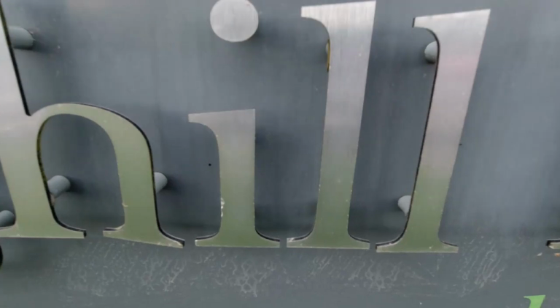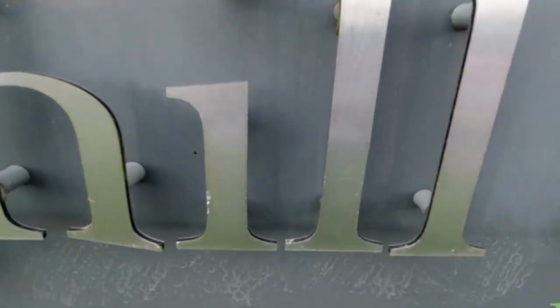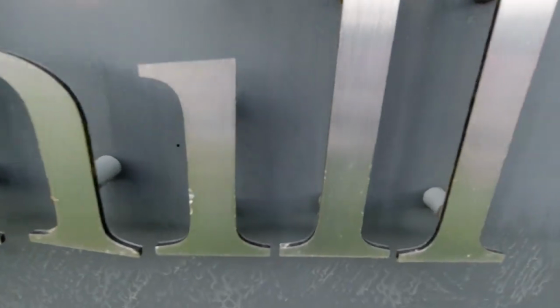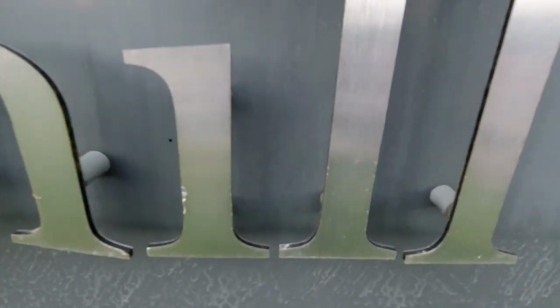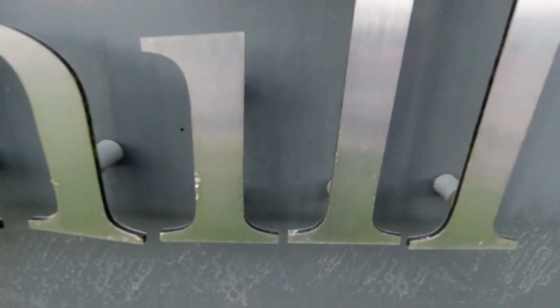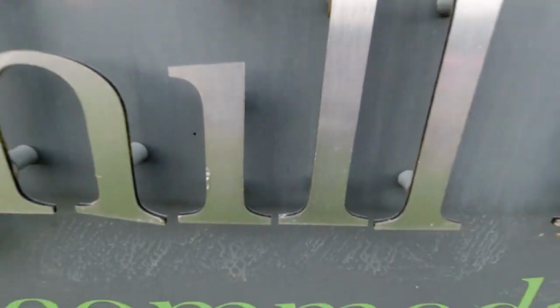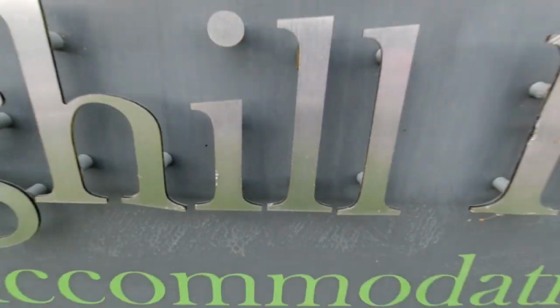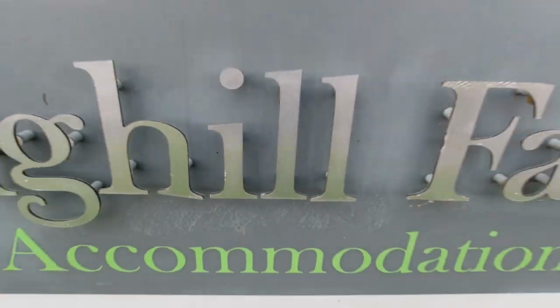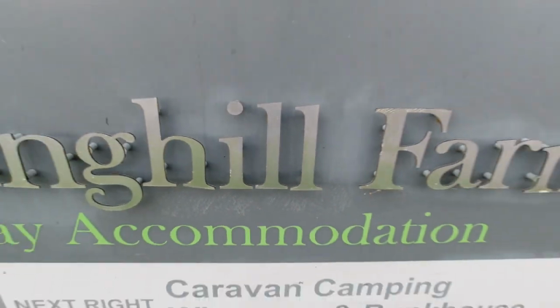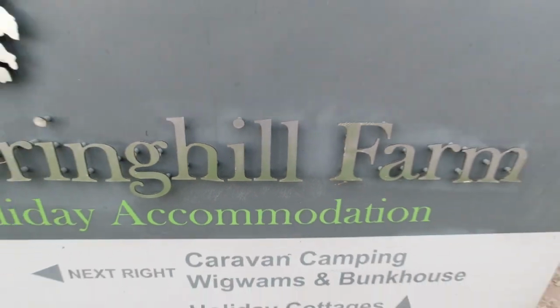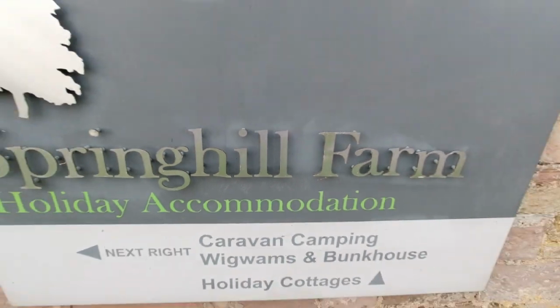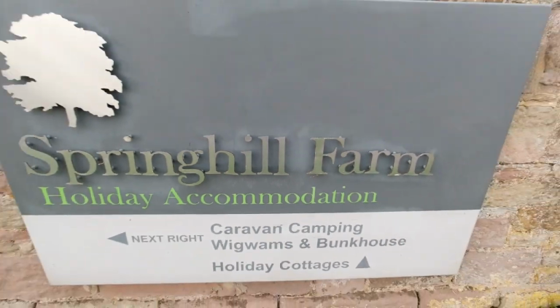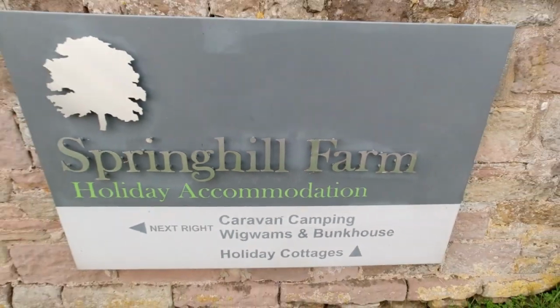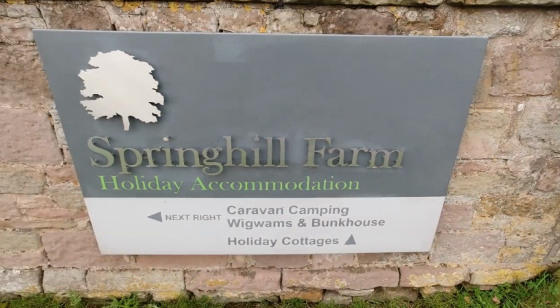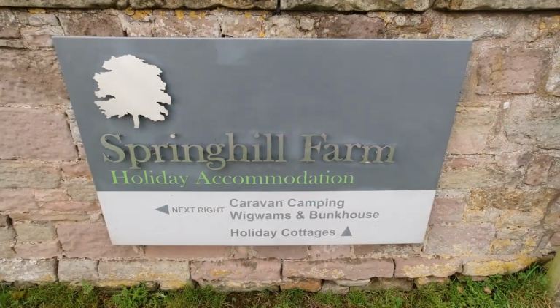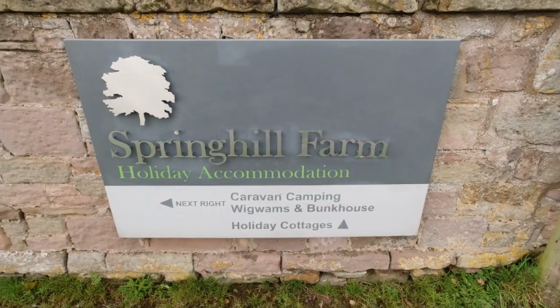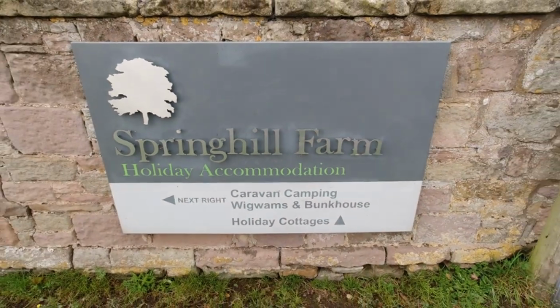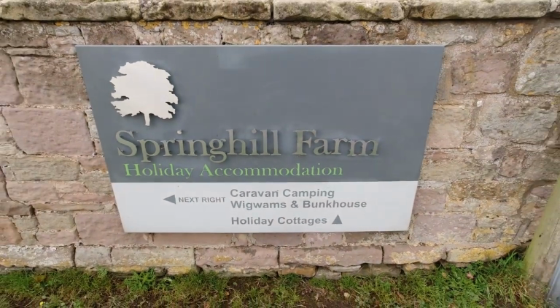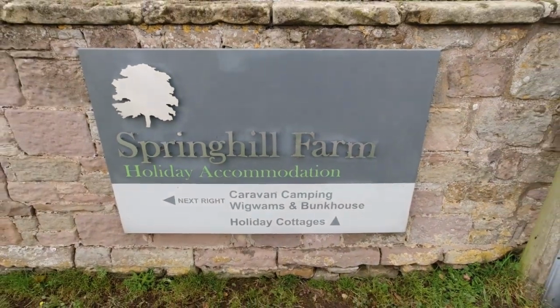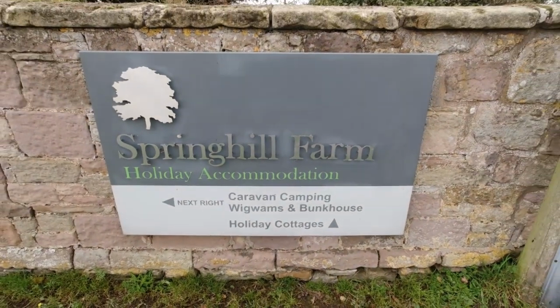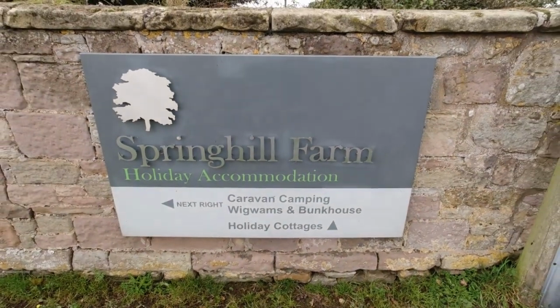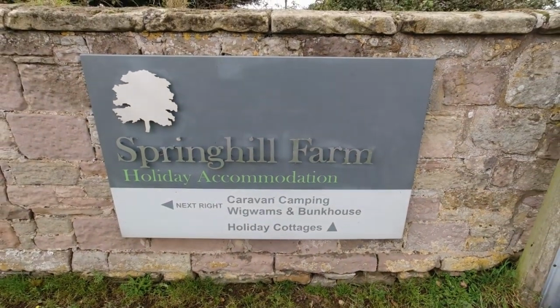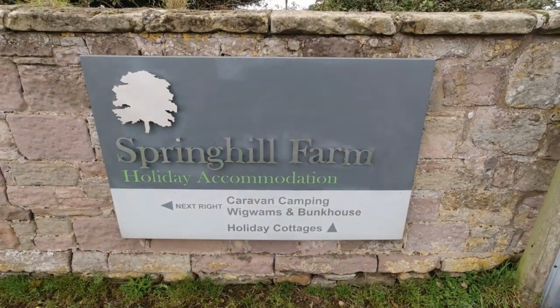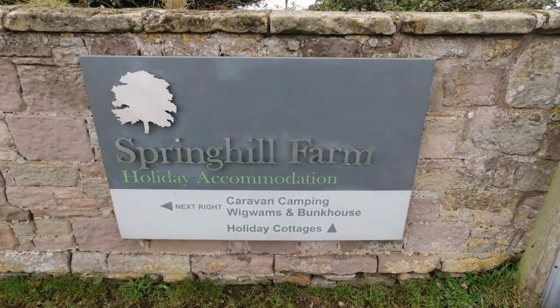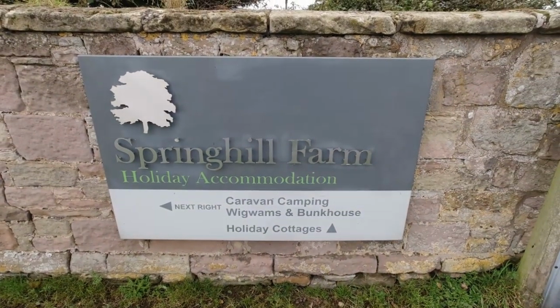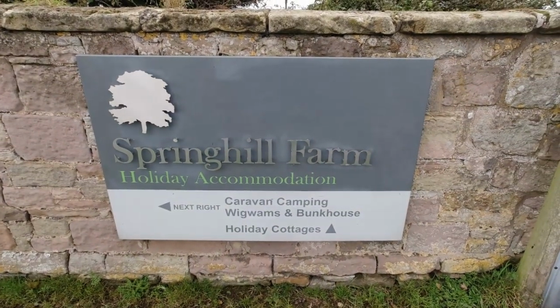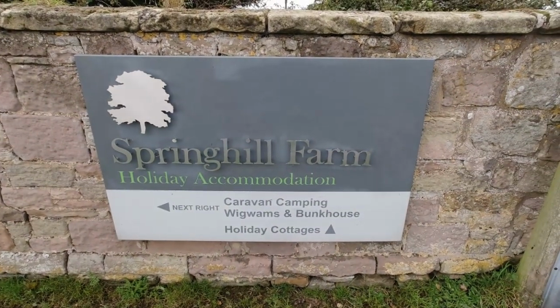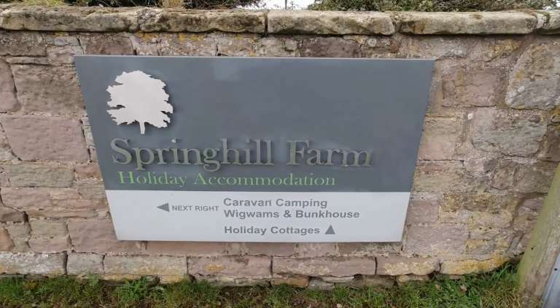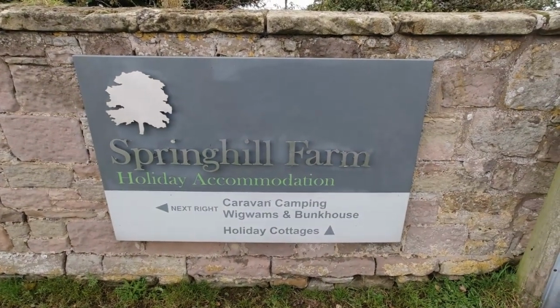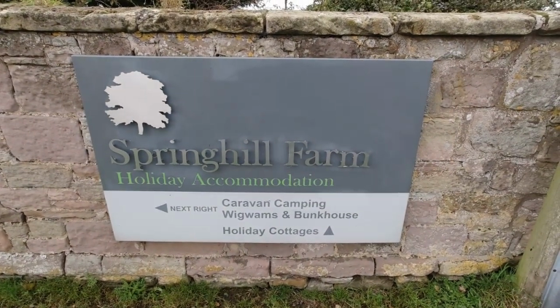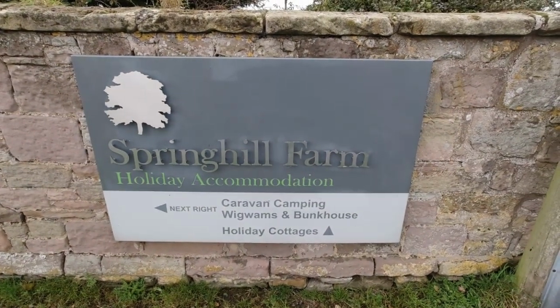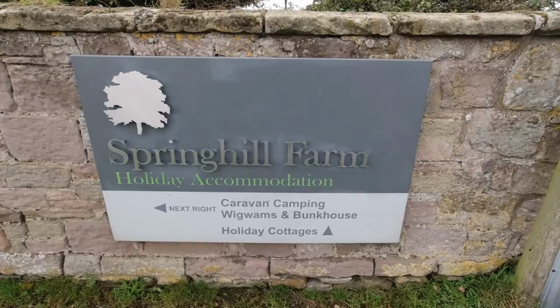Welcome to our view of Spring Hill Farm up at Seahouses in Northumberland, a great site for you and your family.